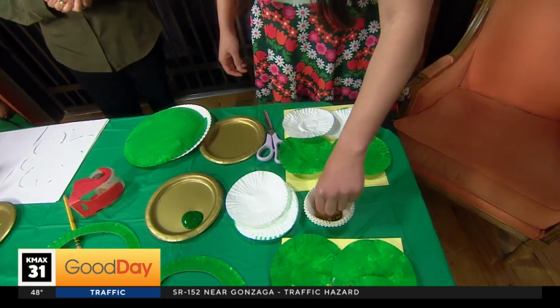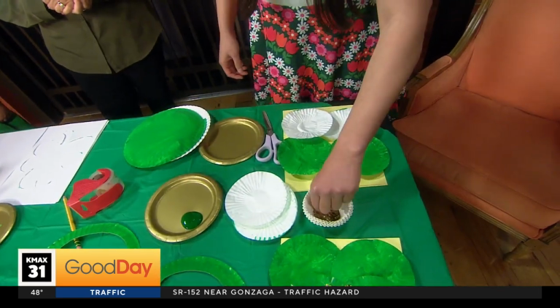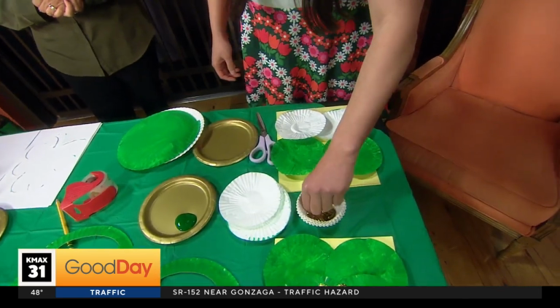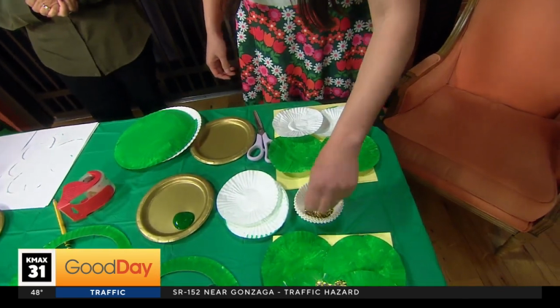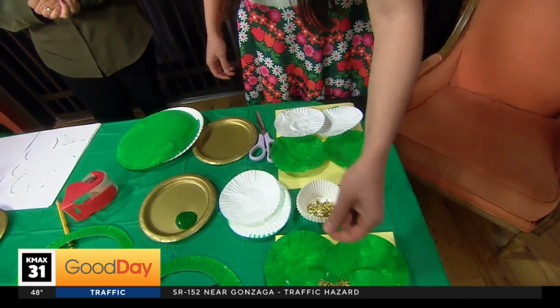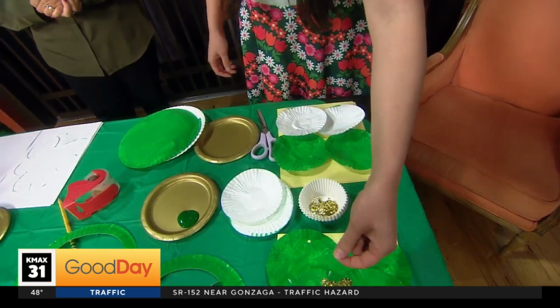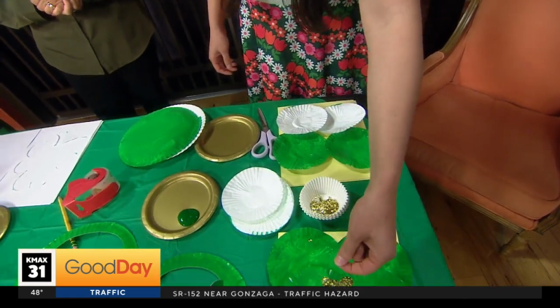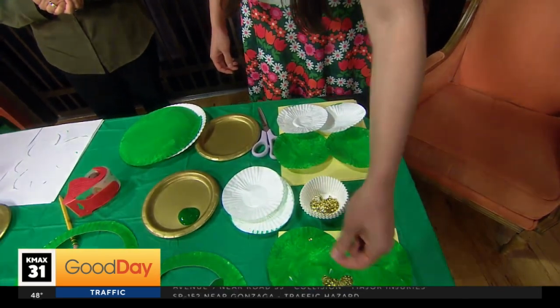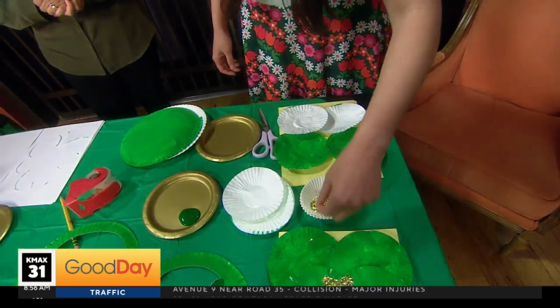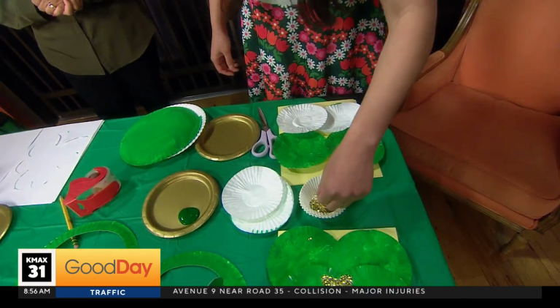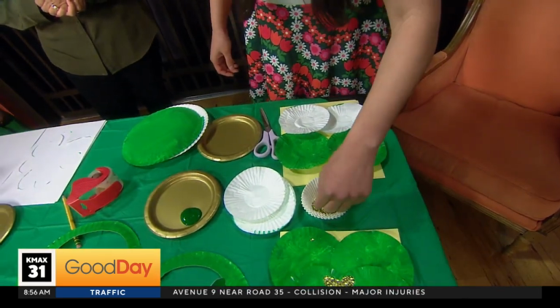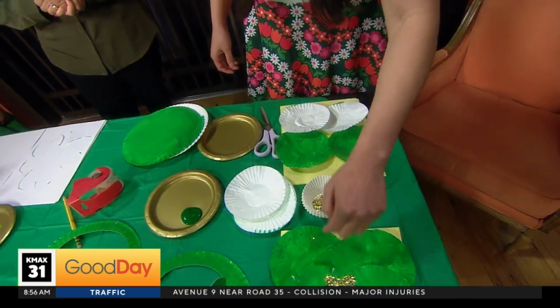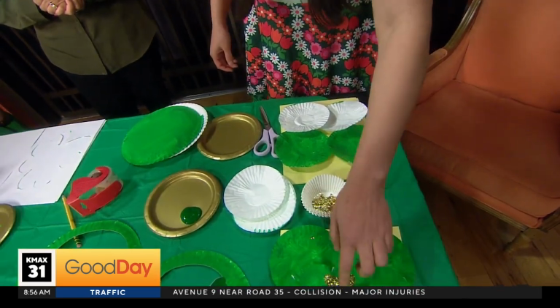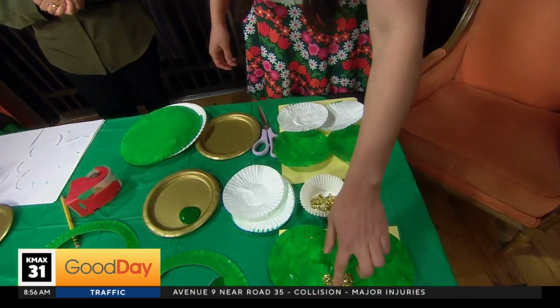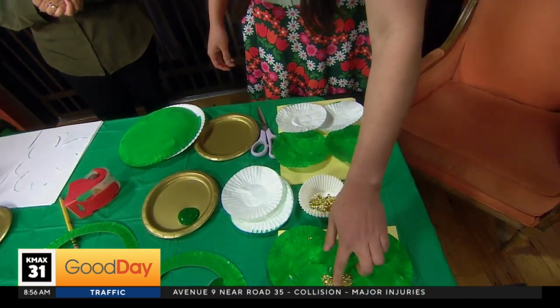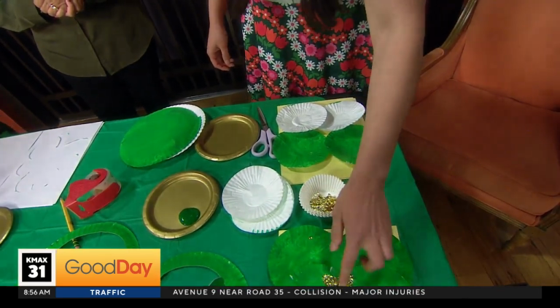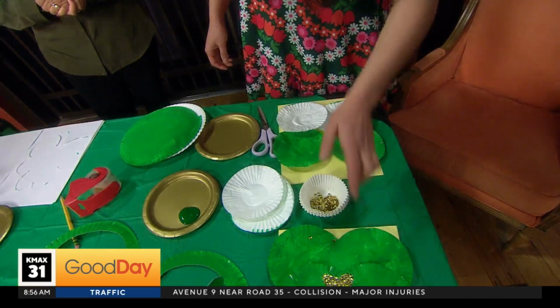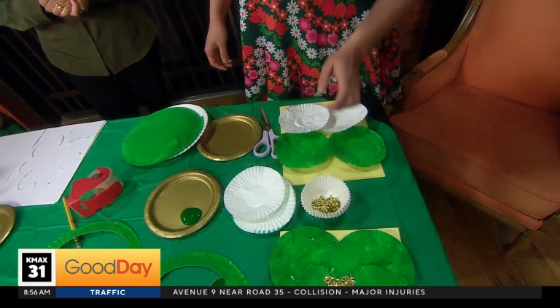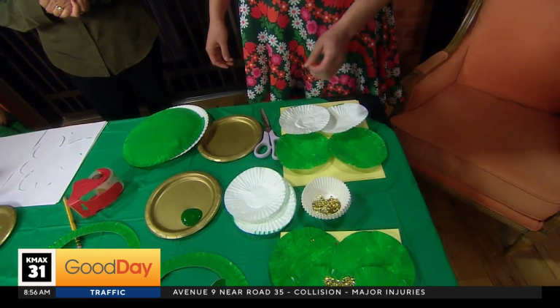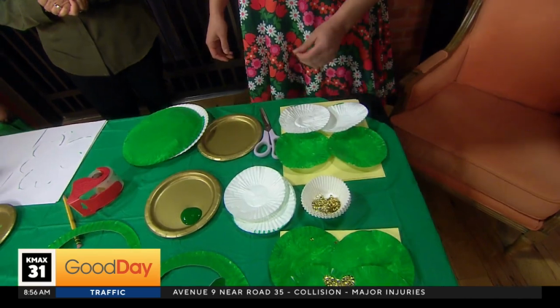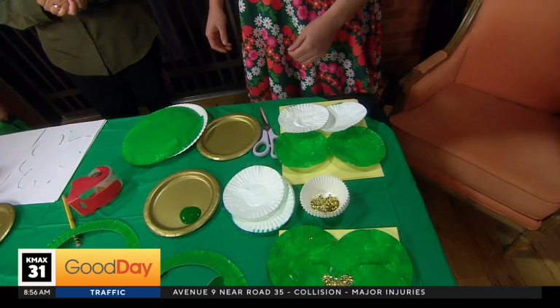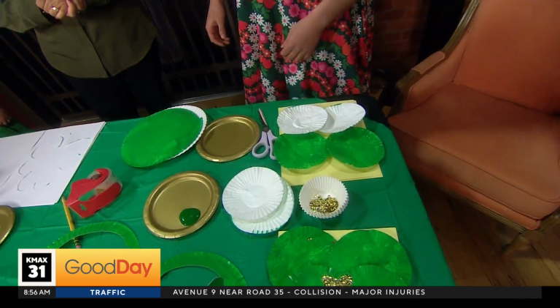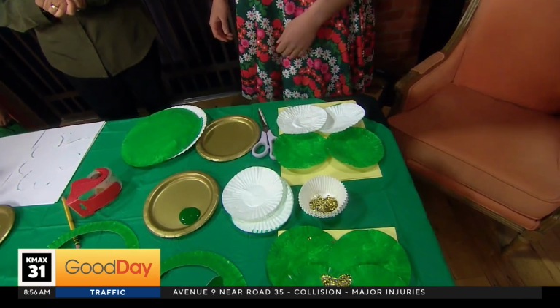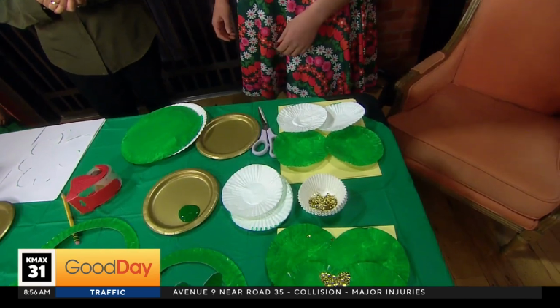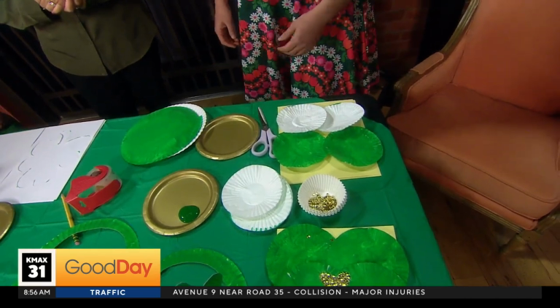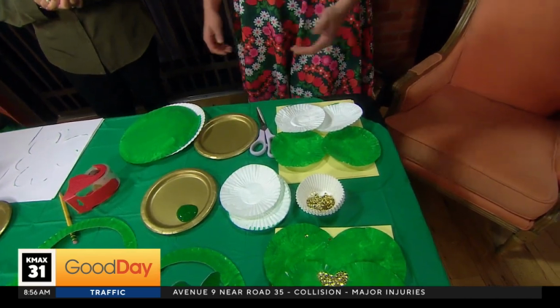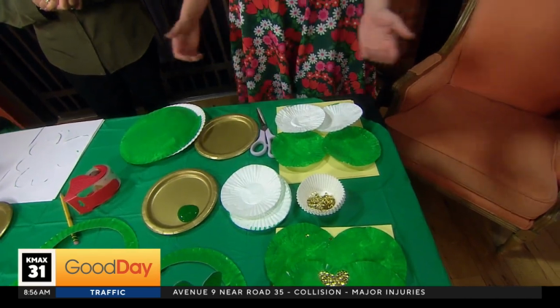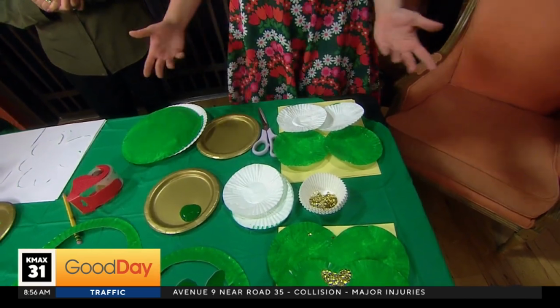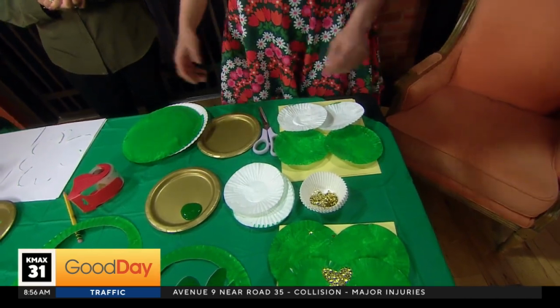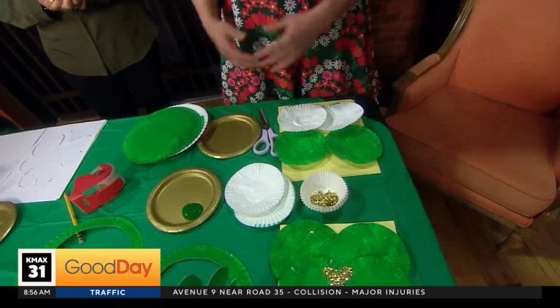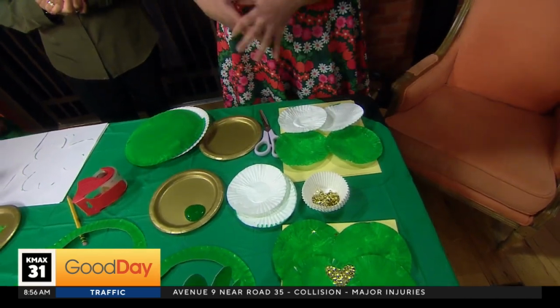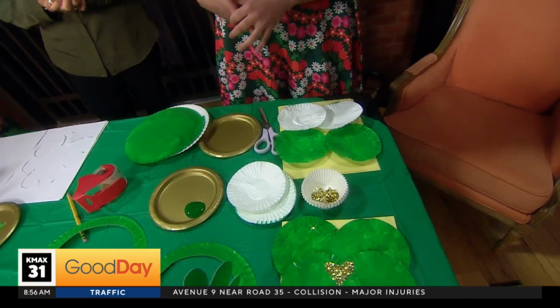I didn't have any glitter, but I added some sequins. Just put, like, a little golden heart on it. I like that — yeah, that's just fun. Something that you have at home.